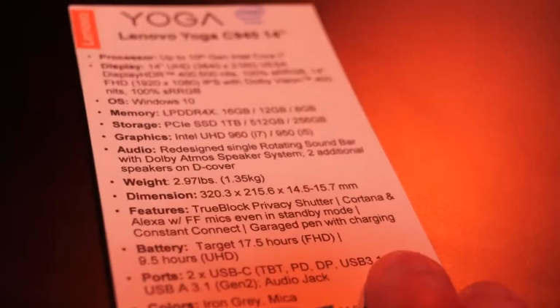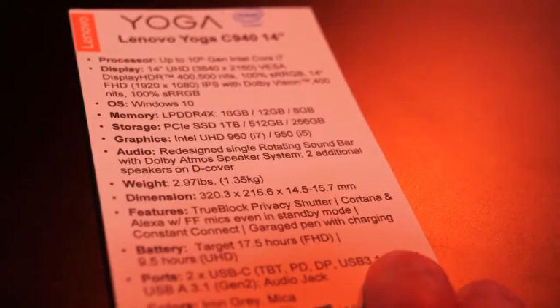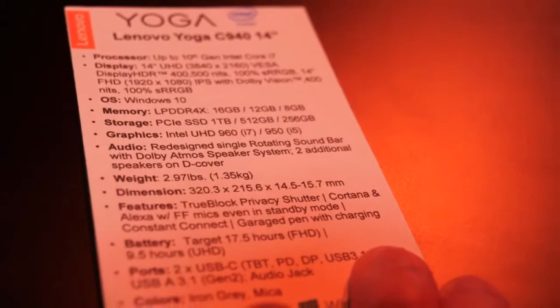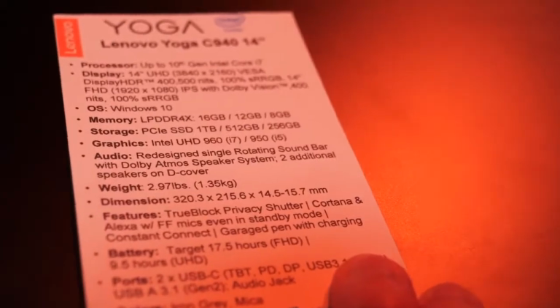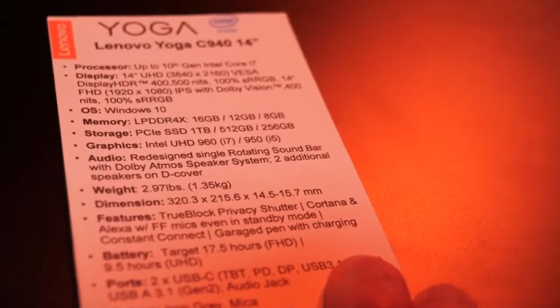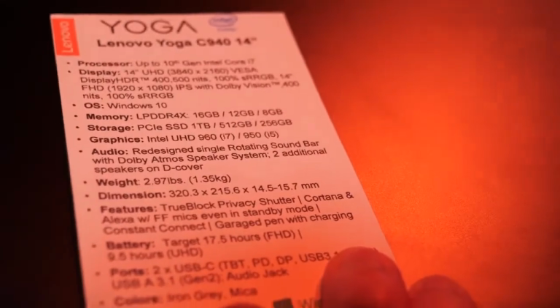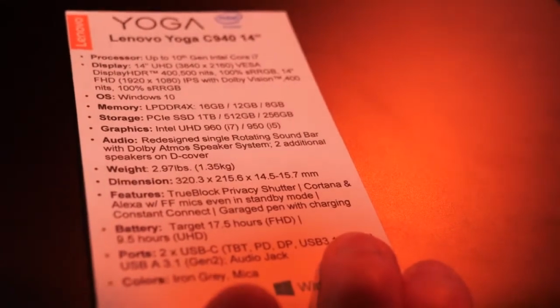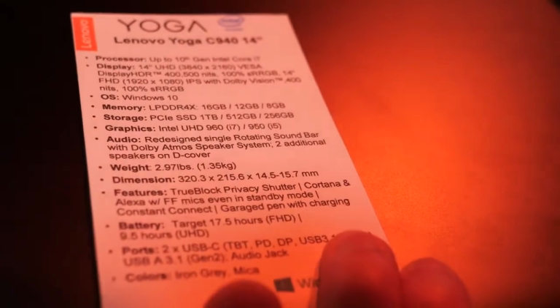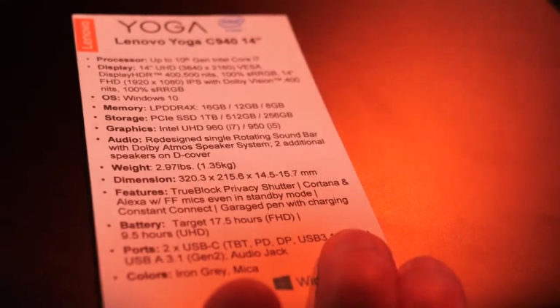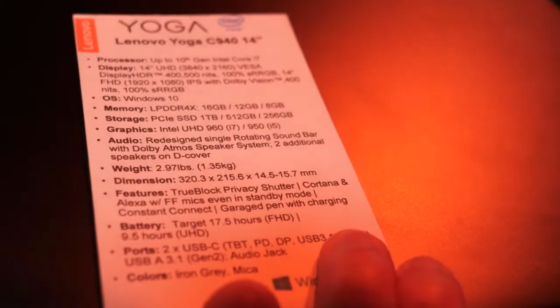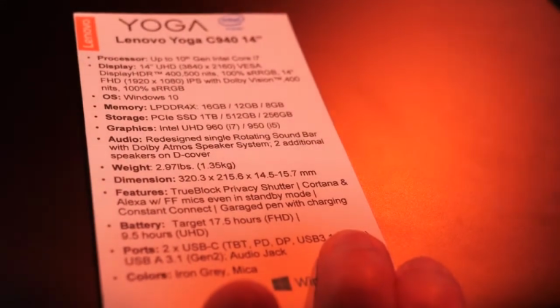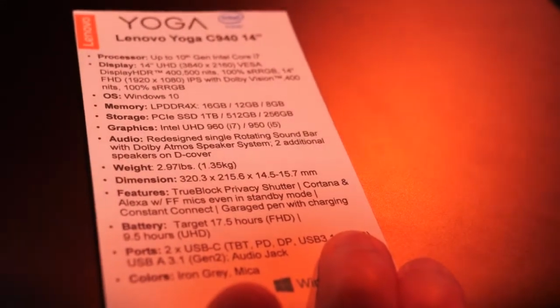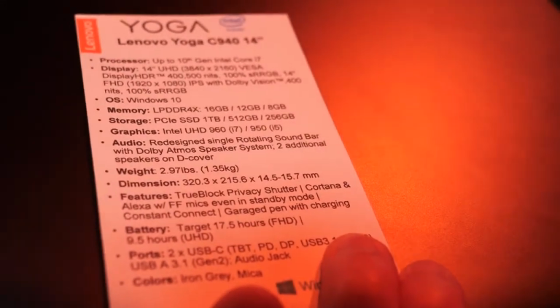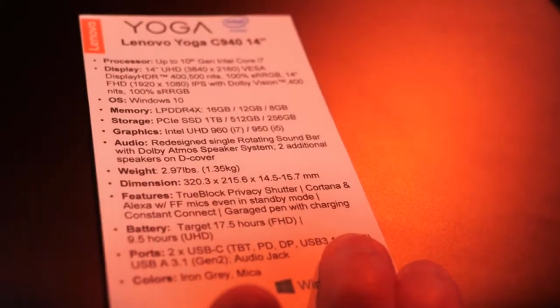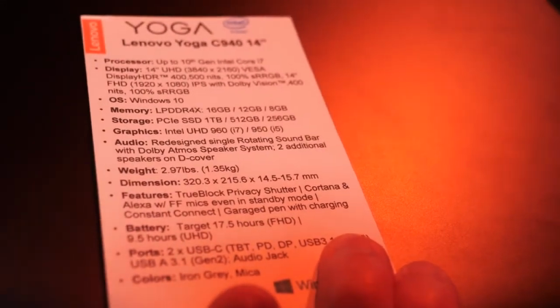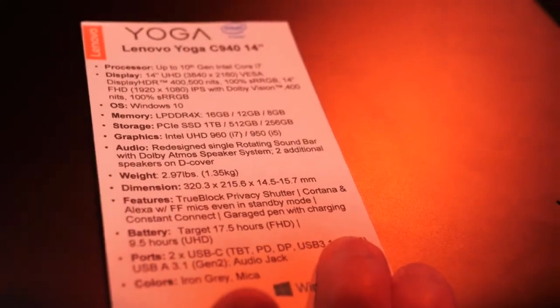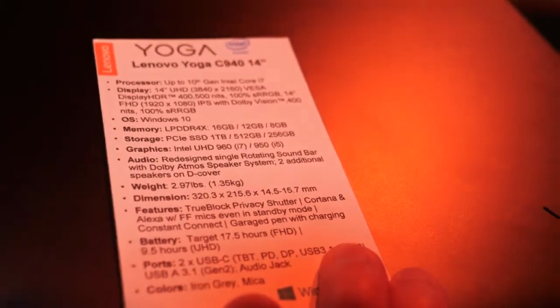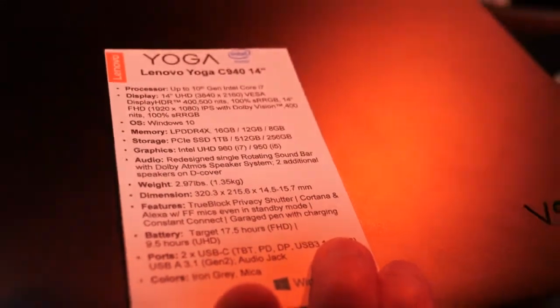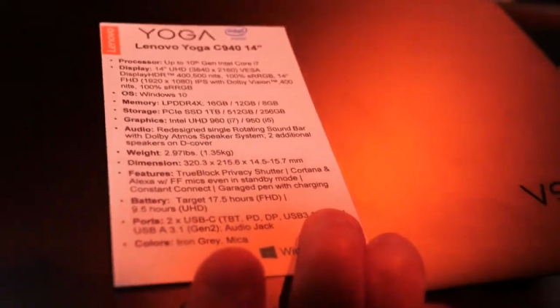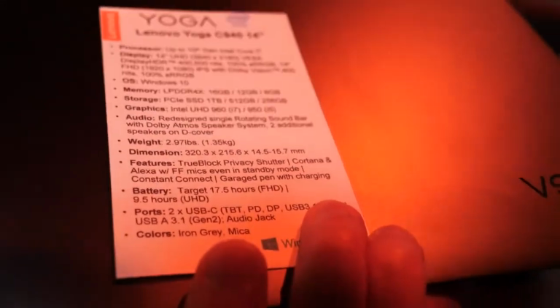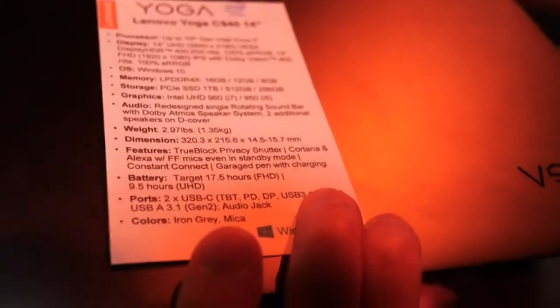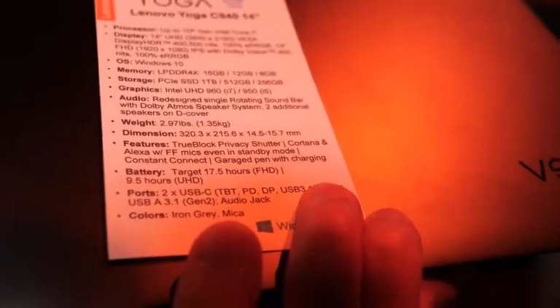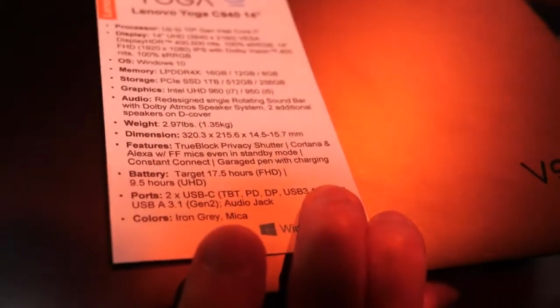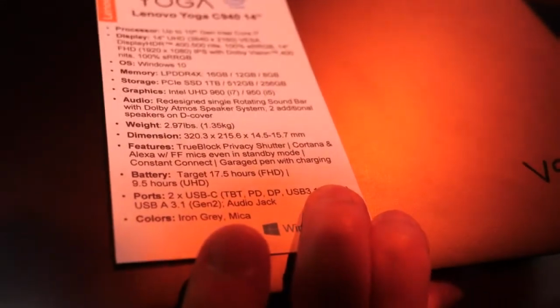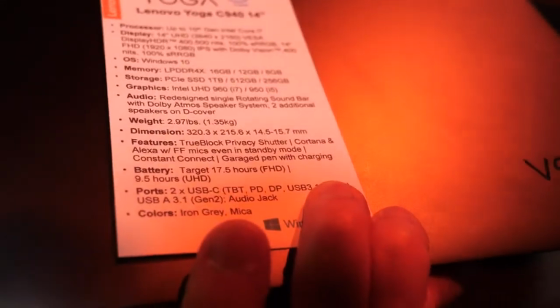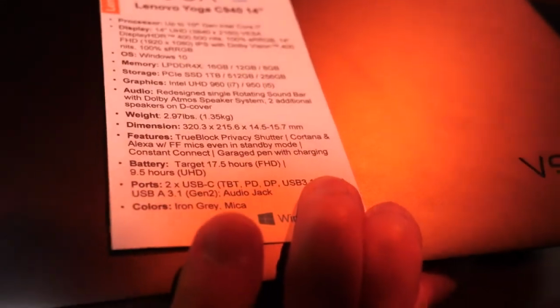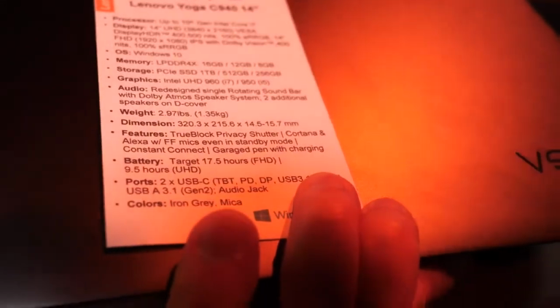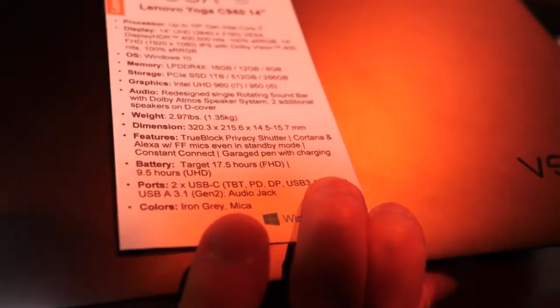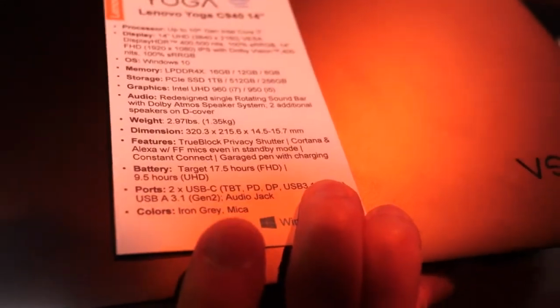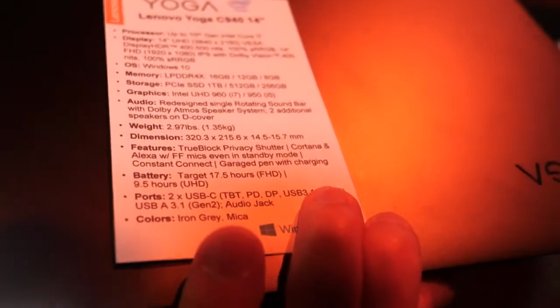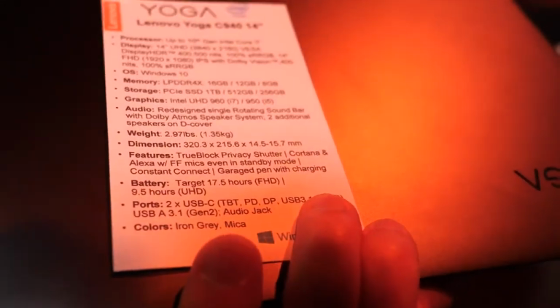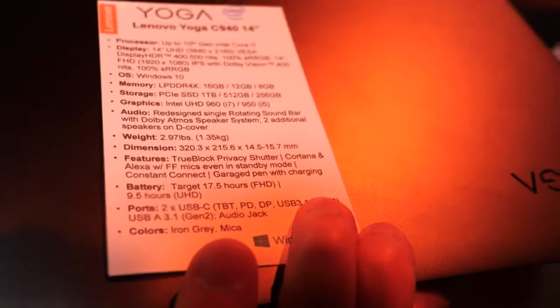The UHD version with 4K resolution will have a little bit less battery life.